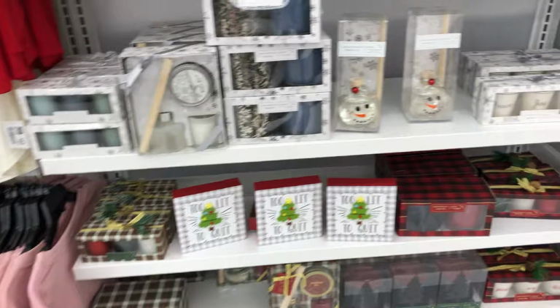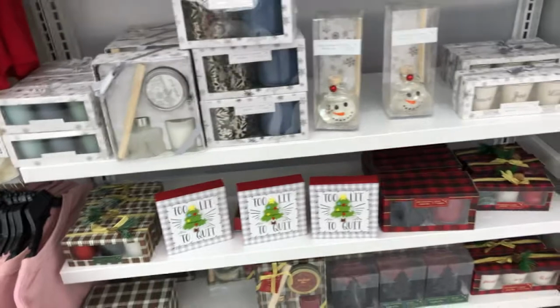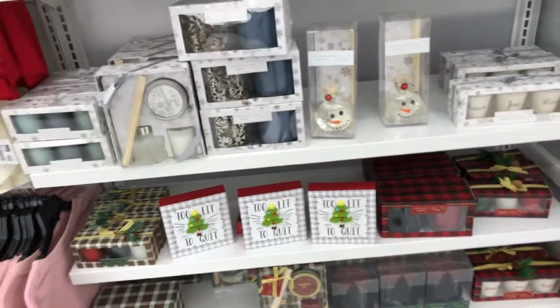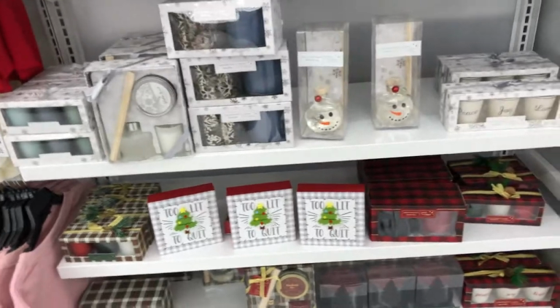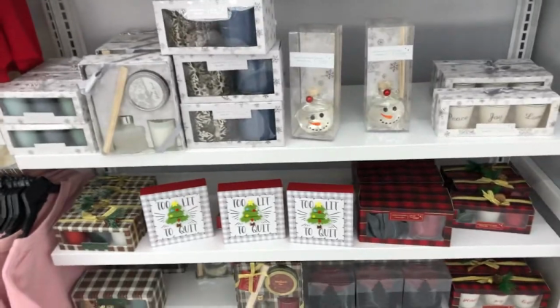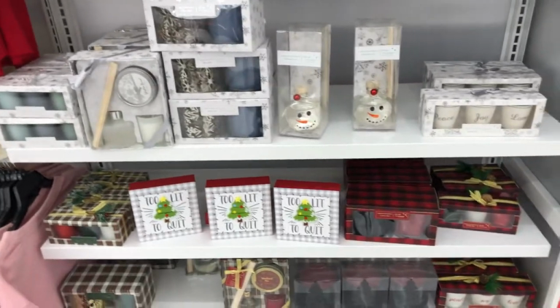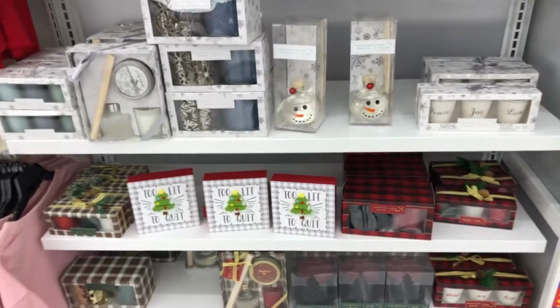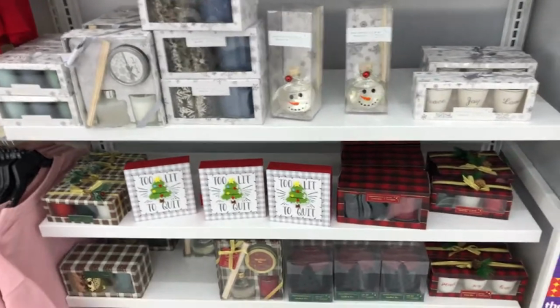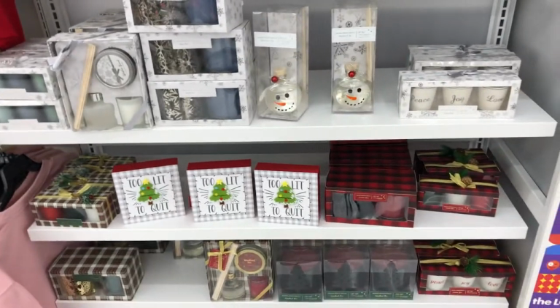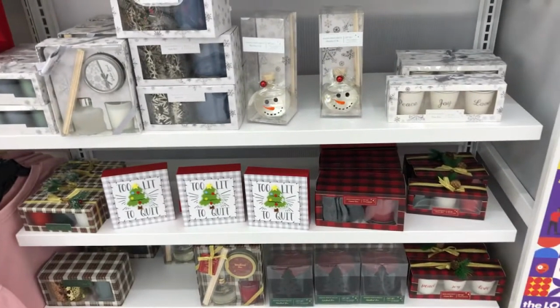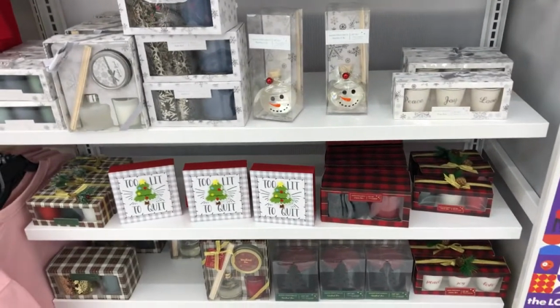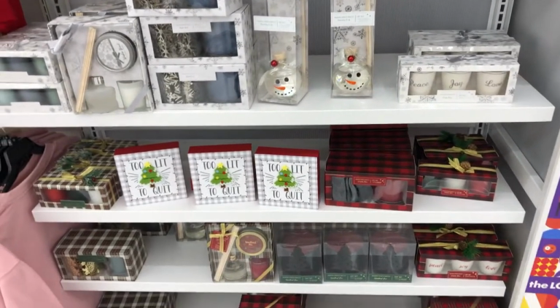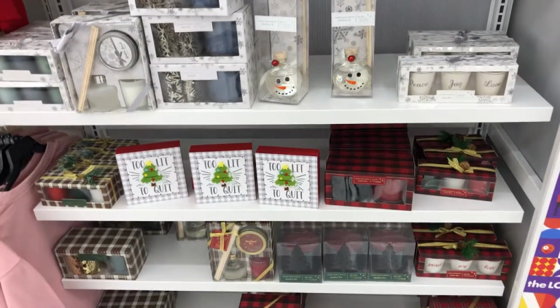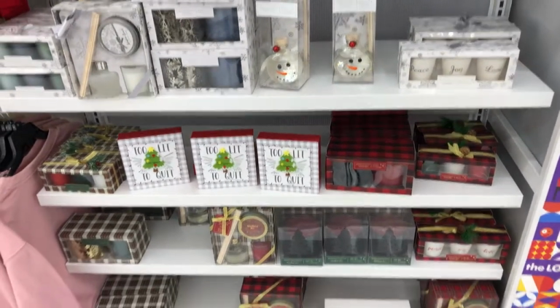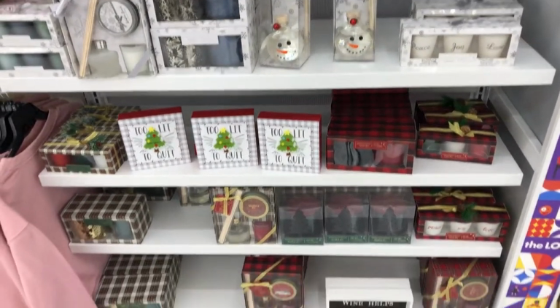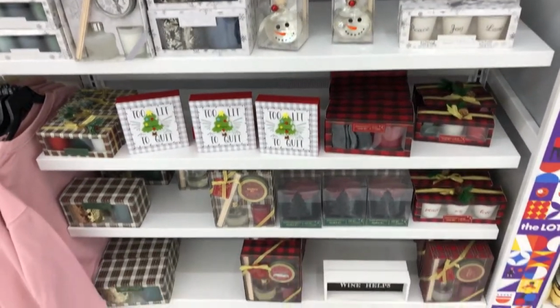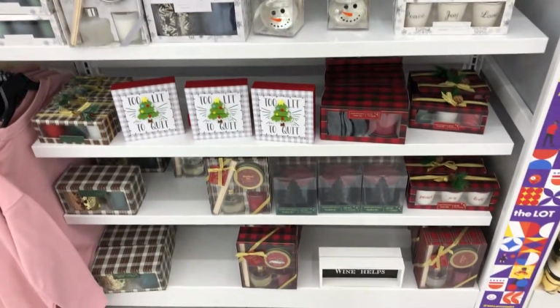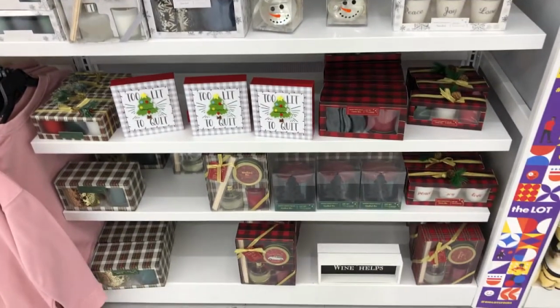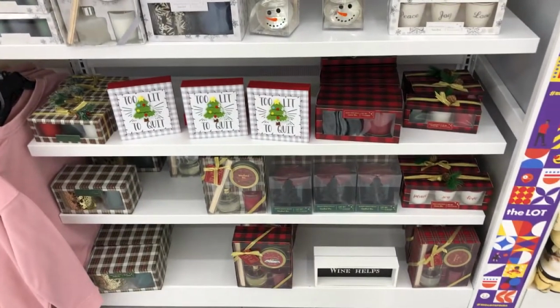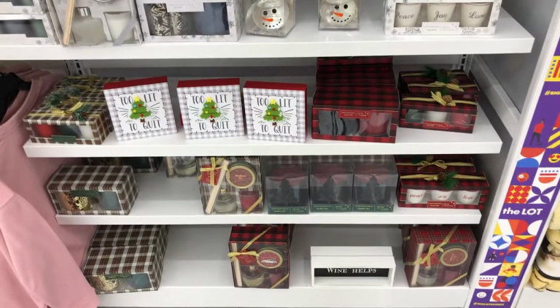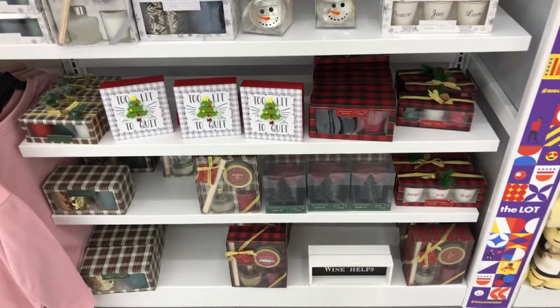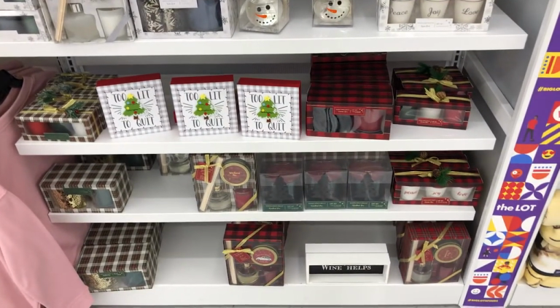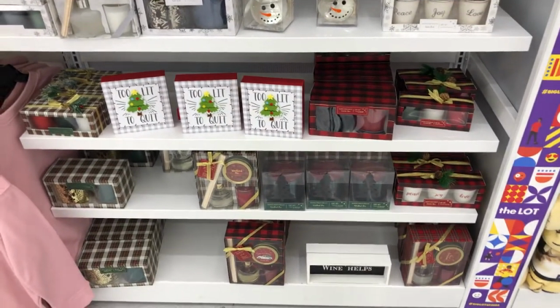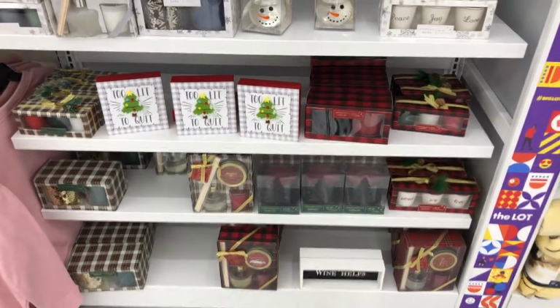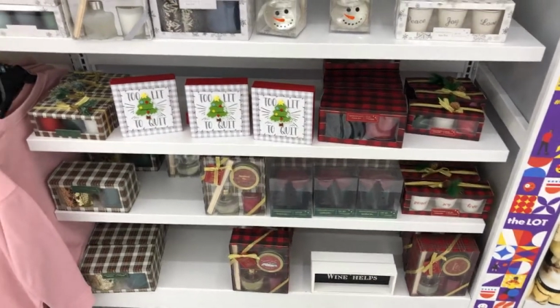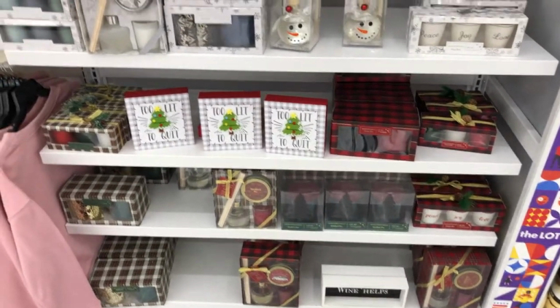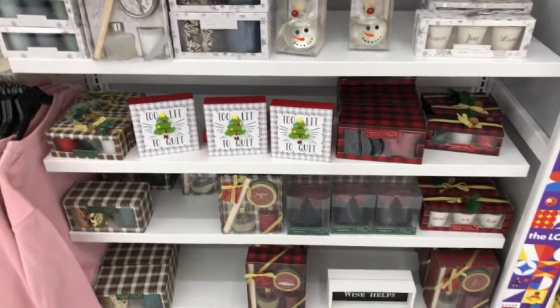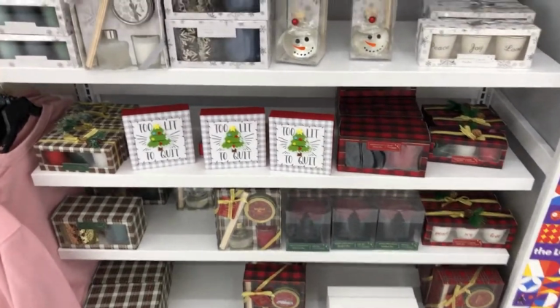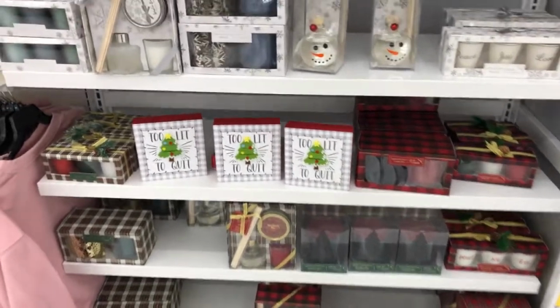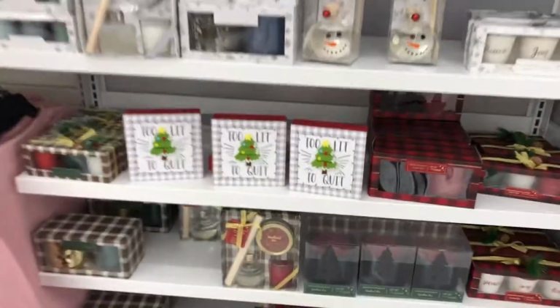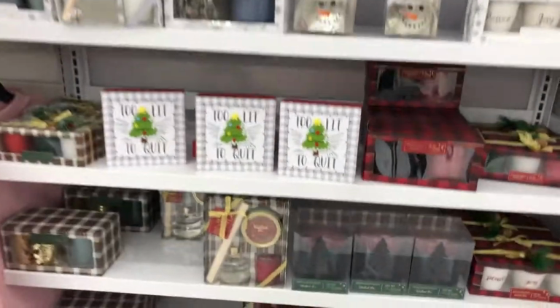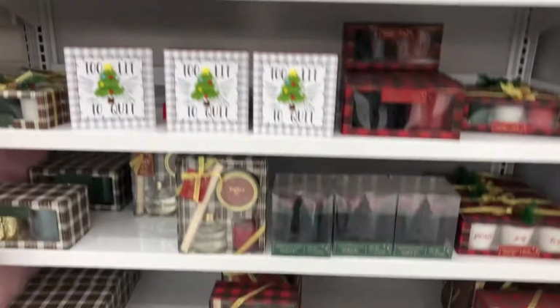Hey everybody, so we're at Big Lodge. Just wanted to show you some of the Christmas stuff they put out.